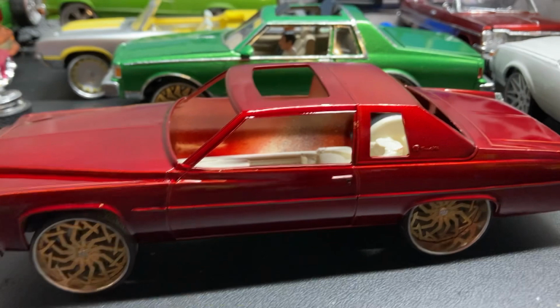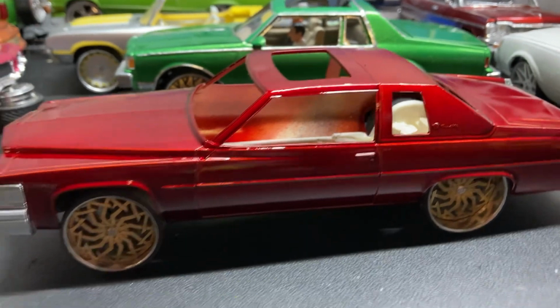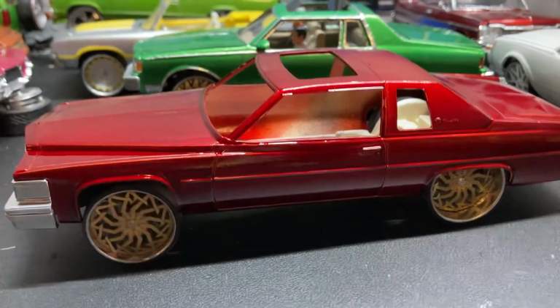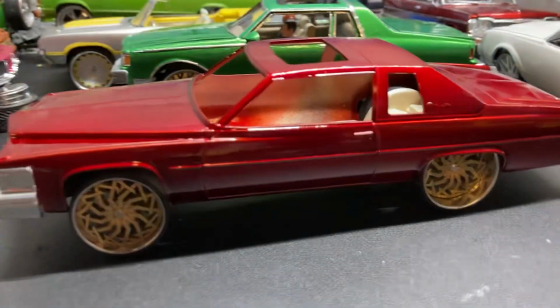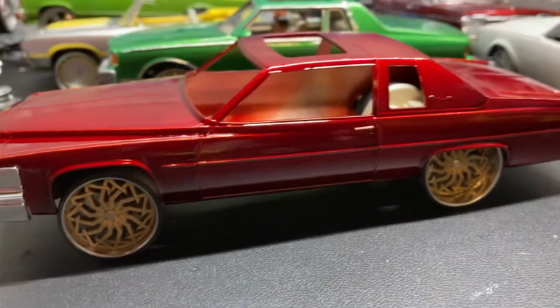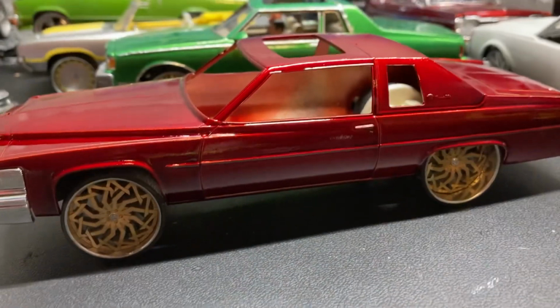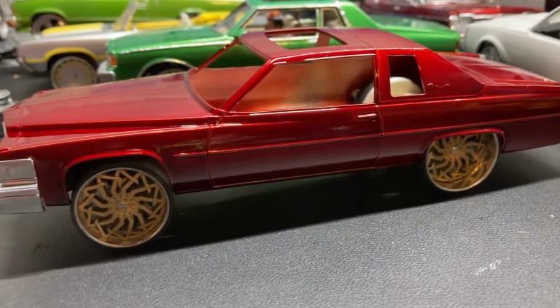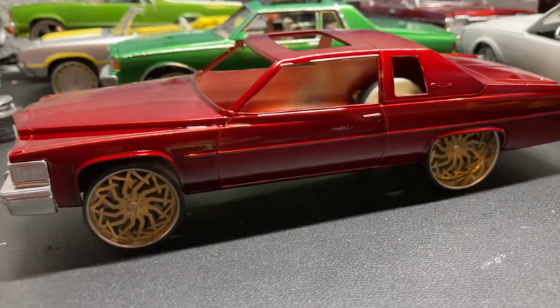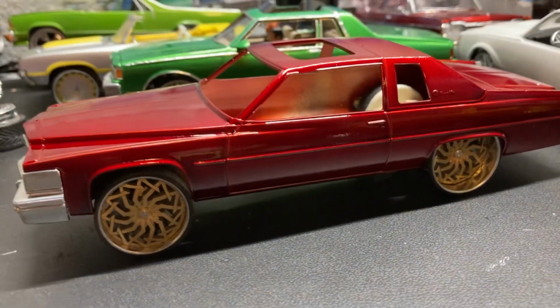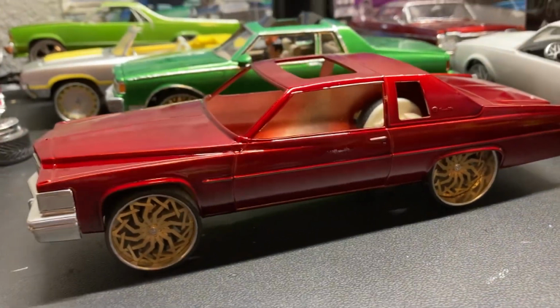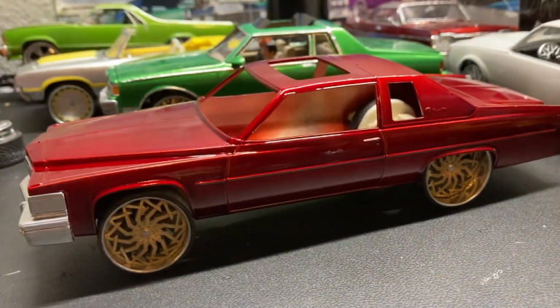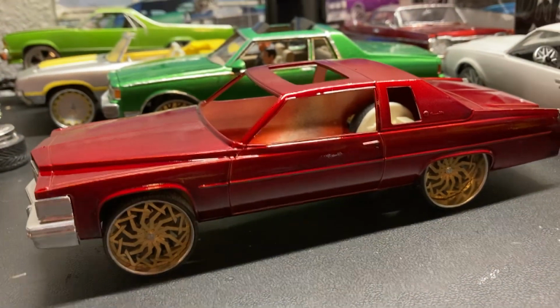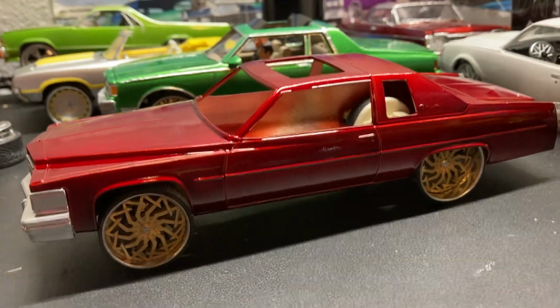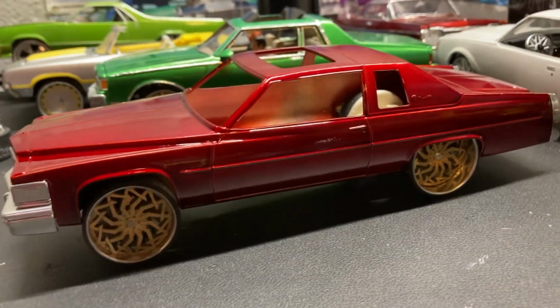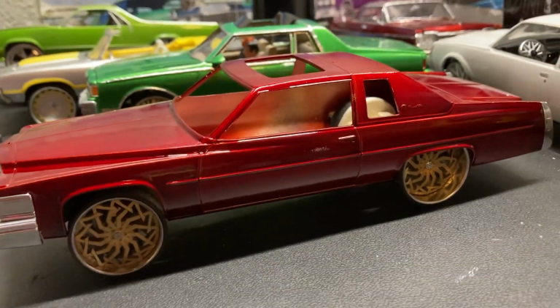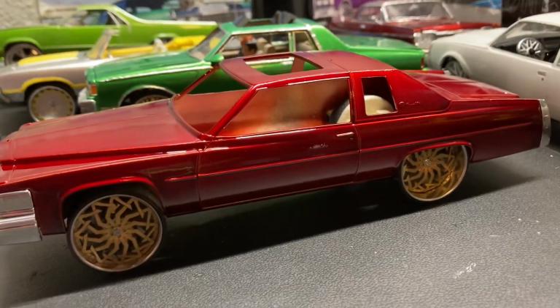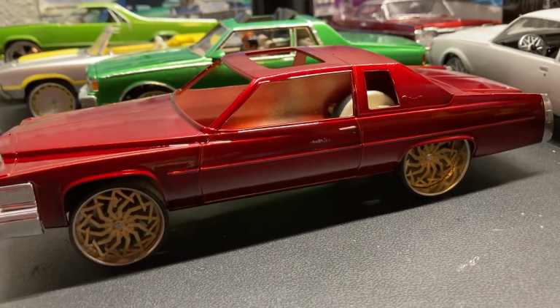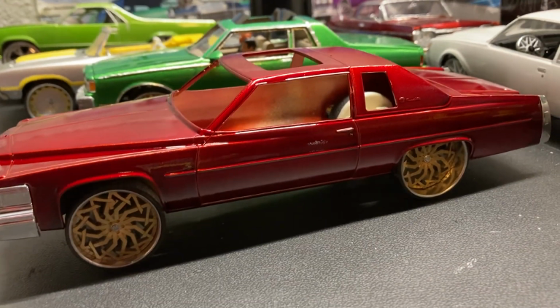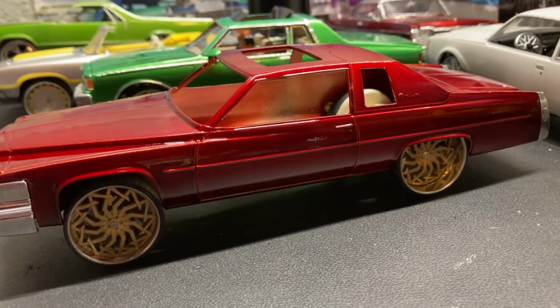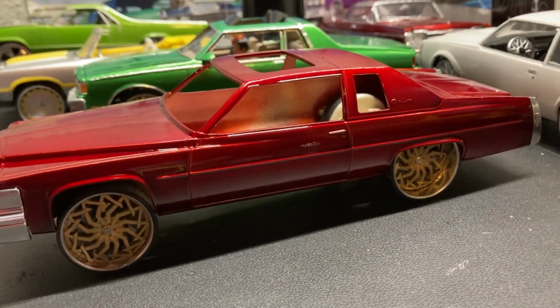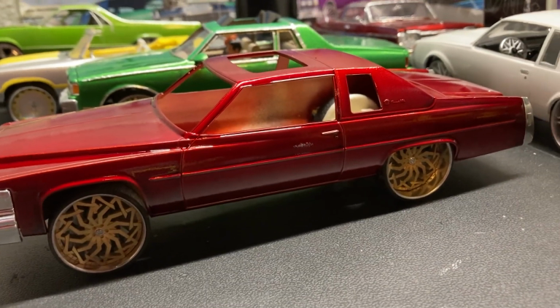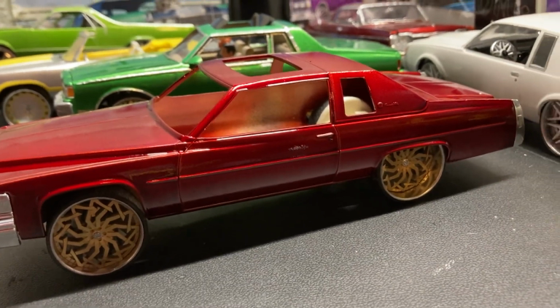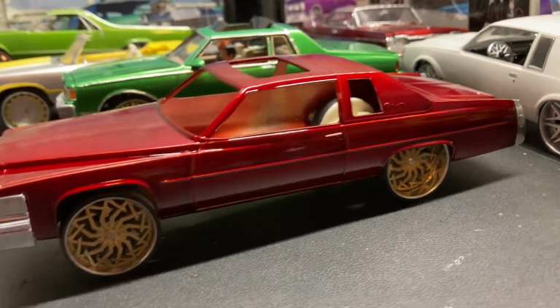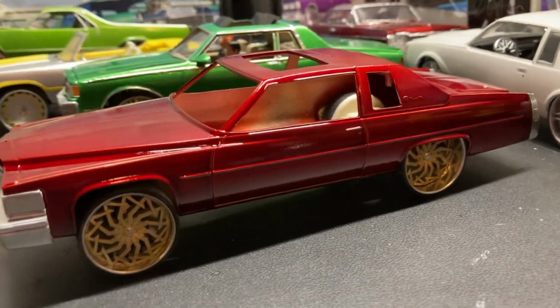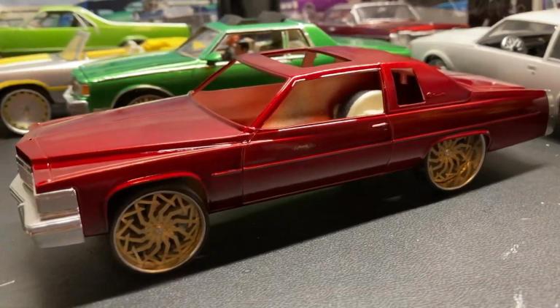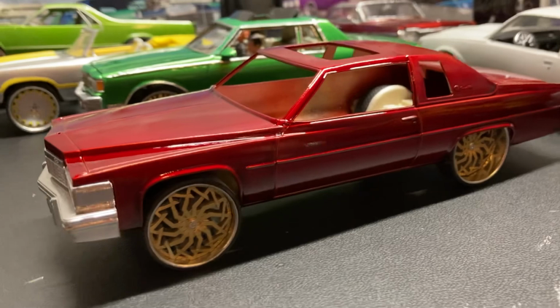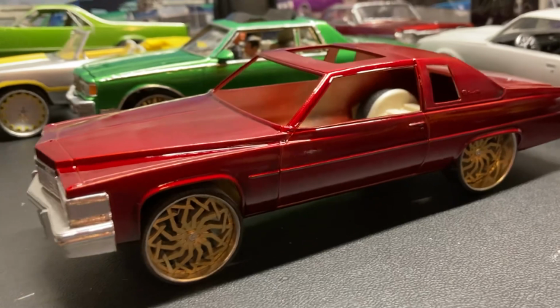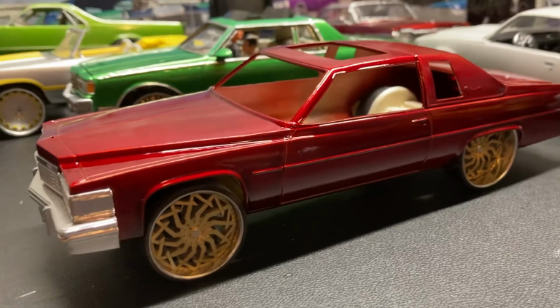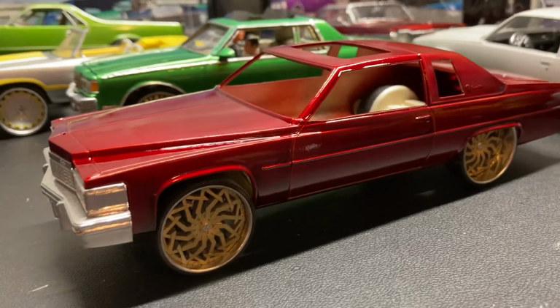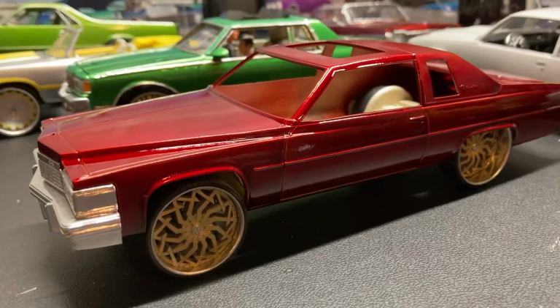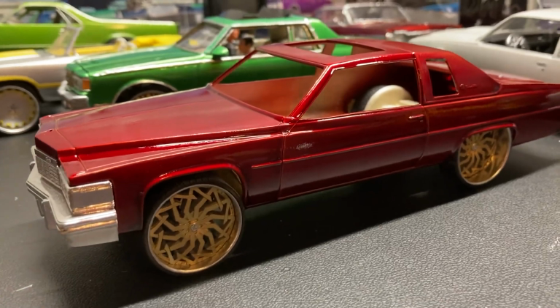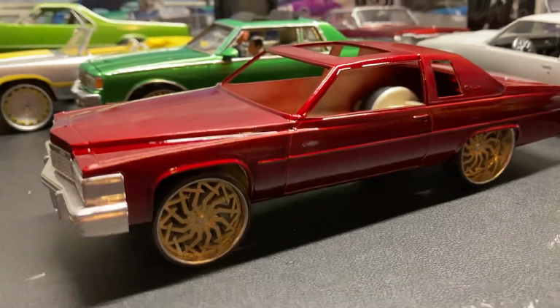I'm not gonna RC this, I'm just gonna leave this as a model — a nice clean model.